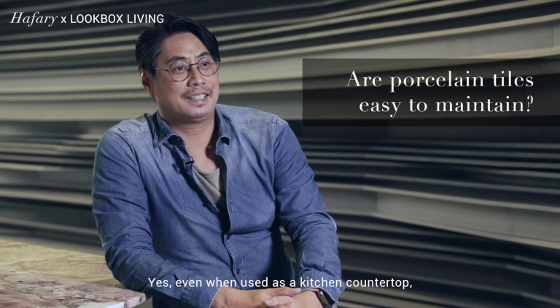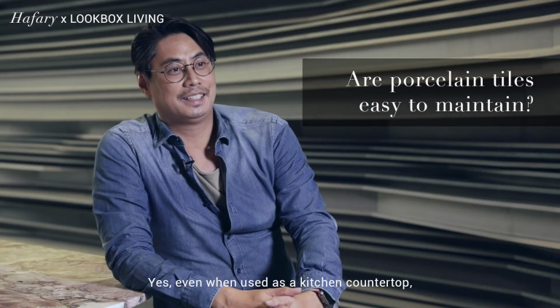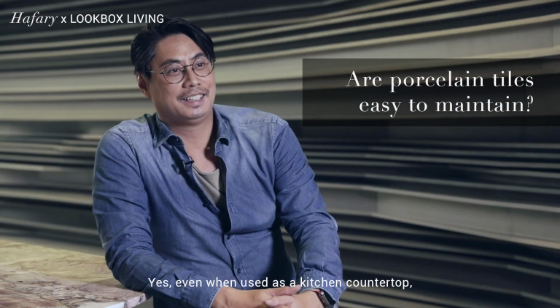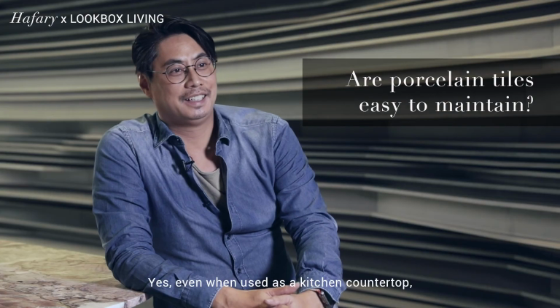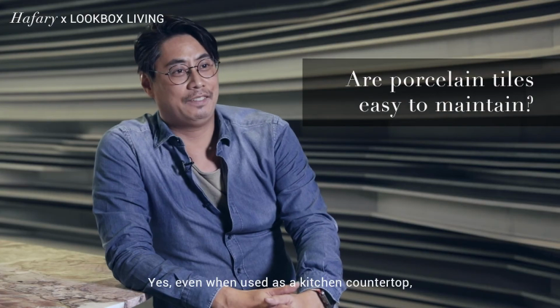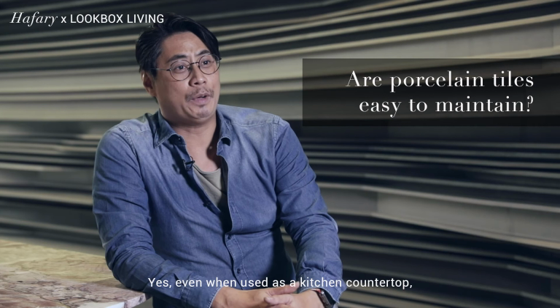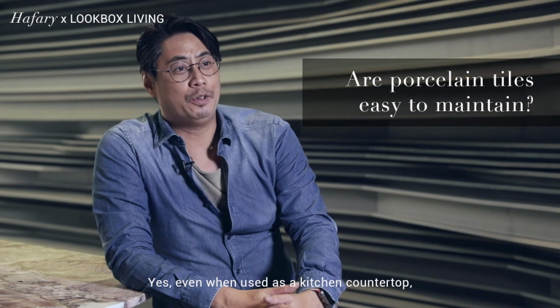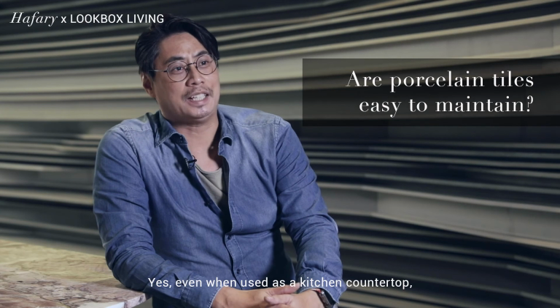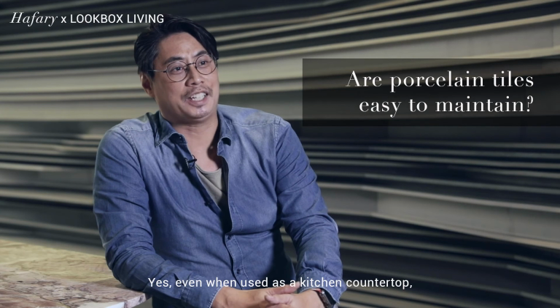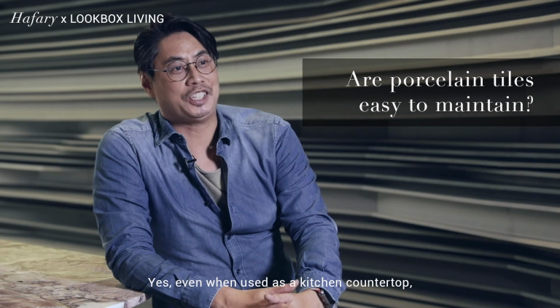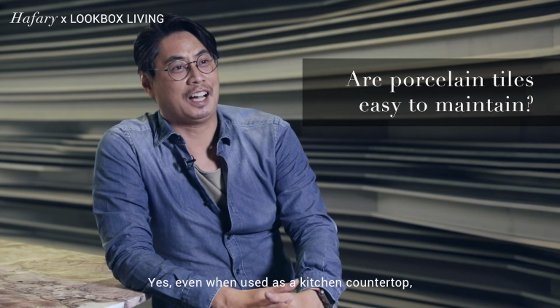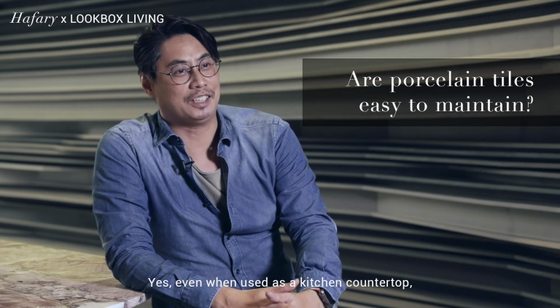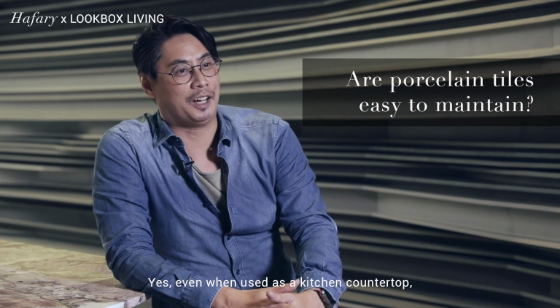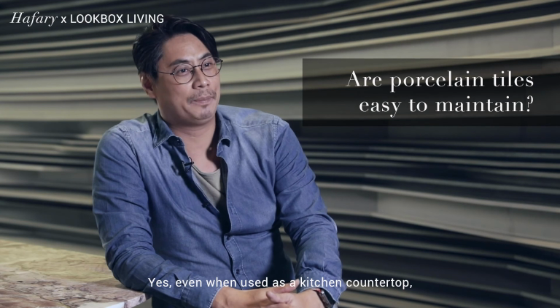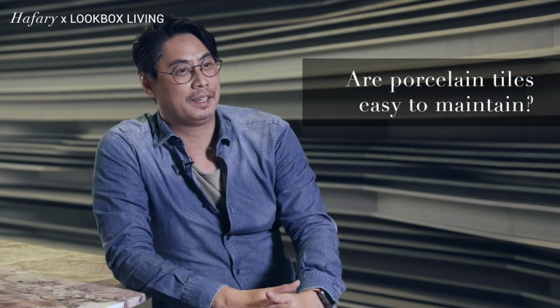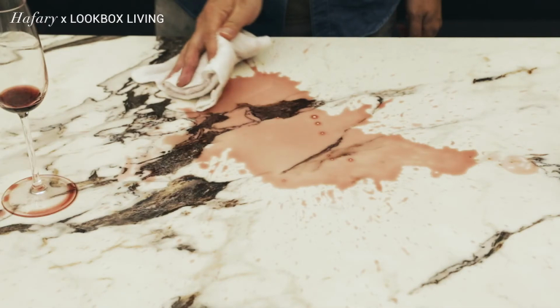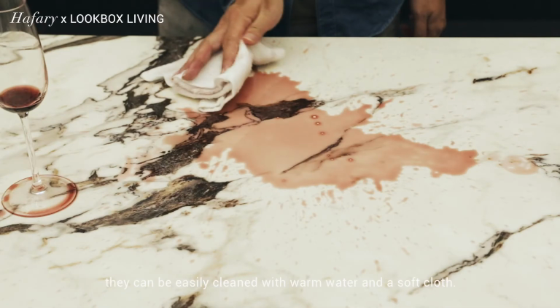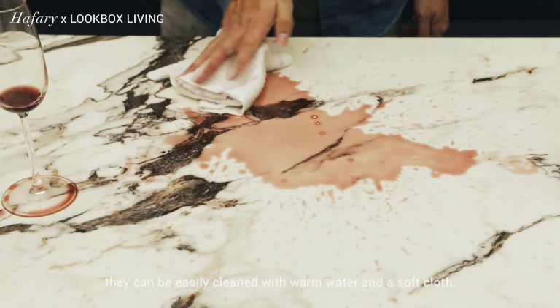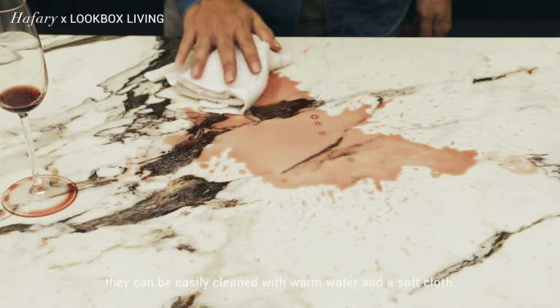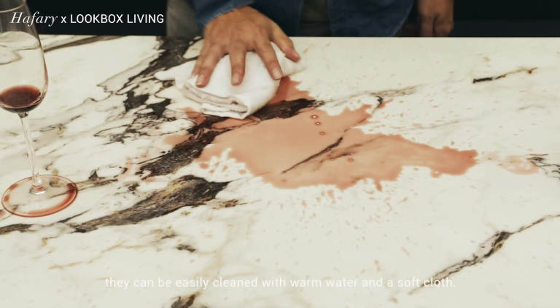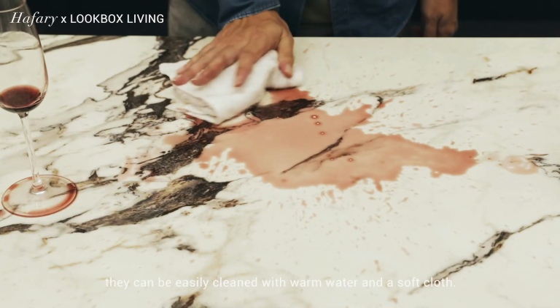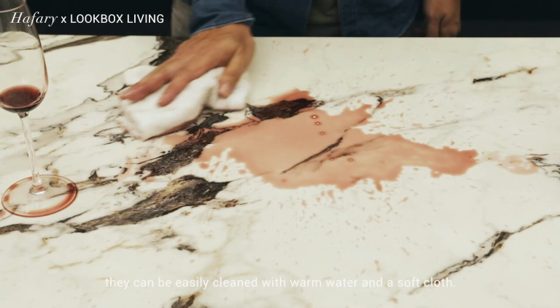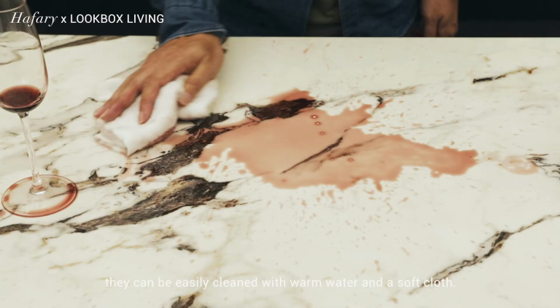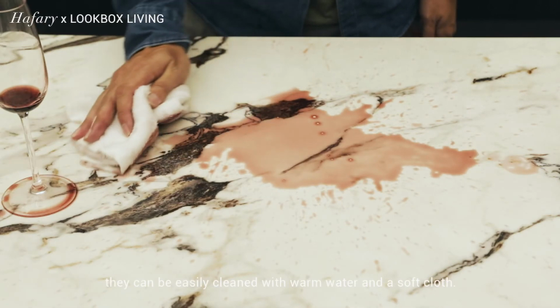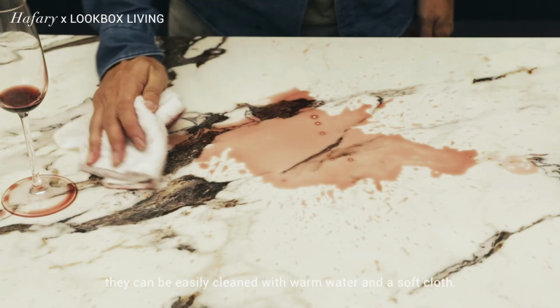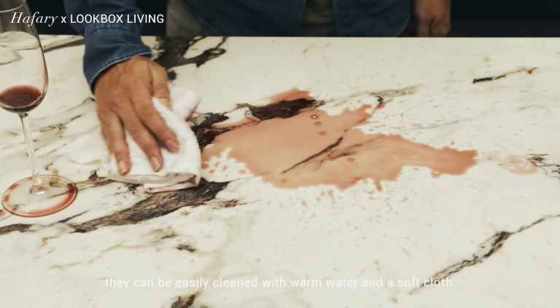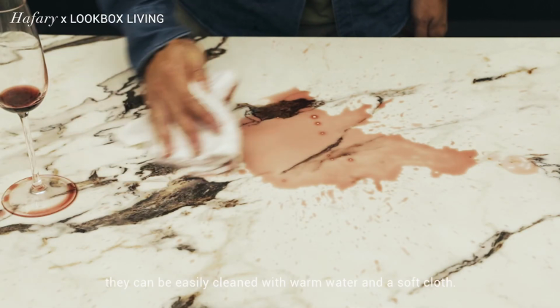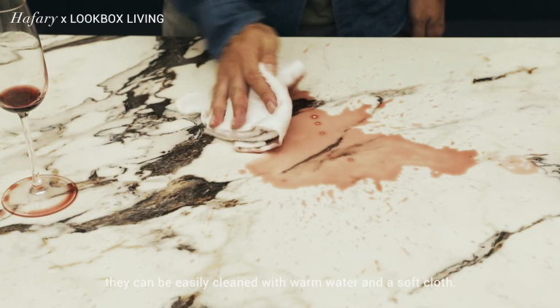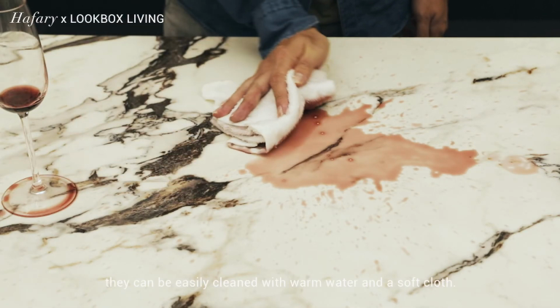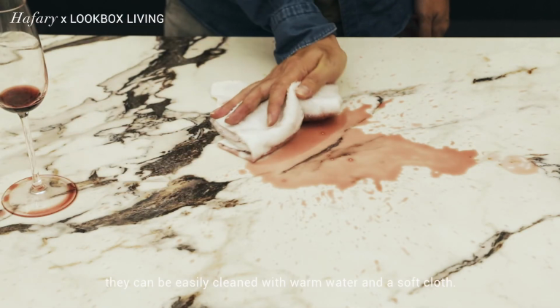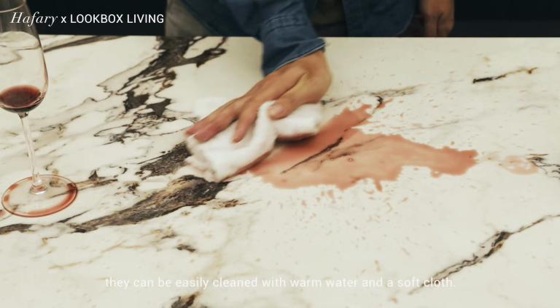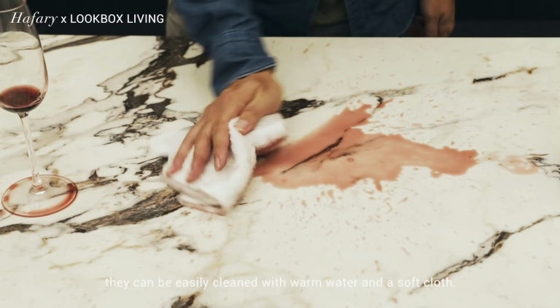Even when used as a kitchen countertop, they can be easily cleaned with warm water and a soft cloth.